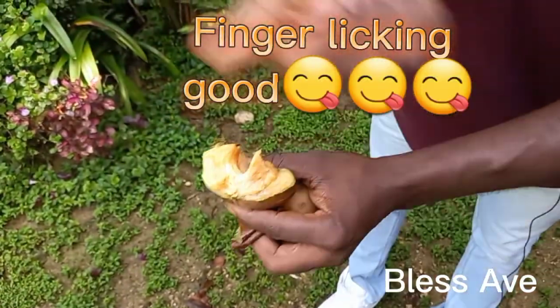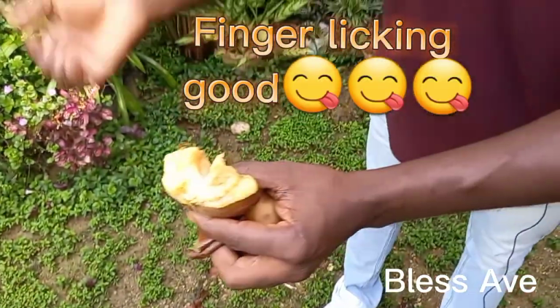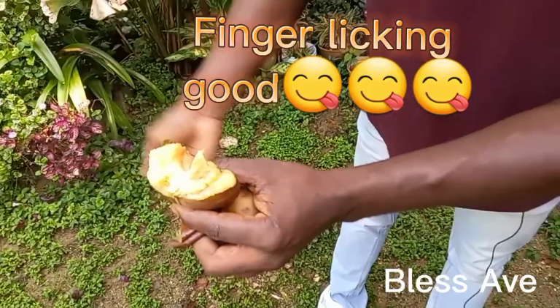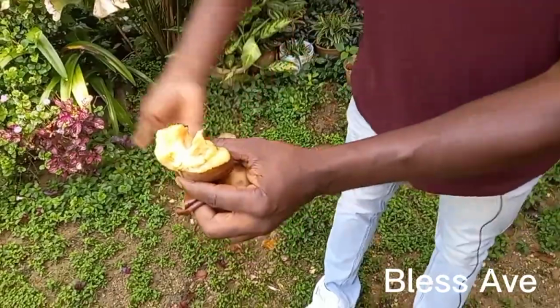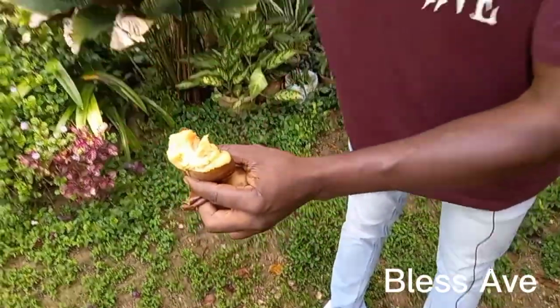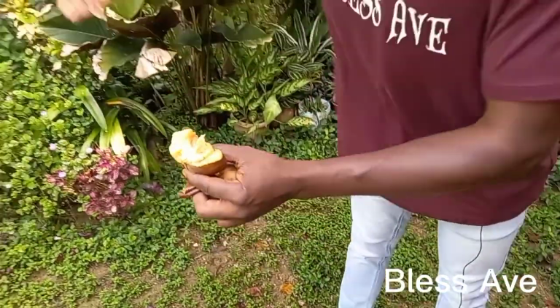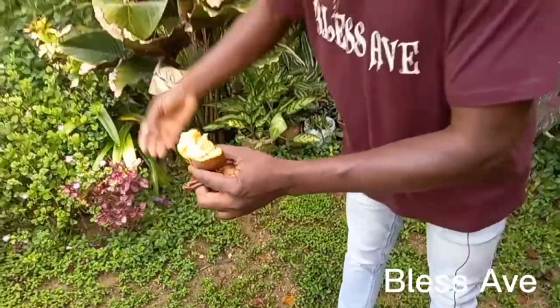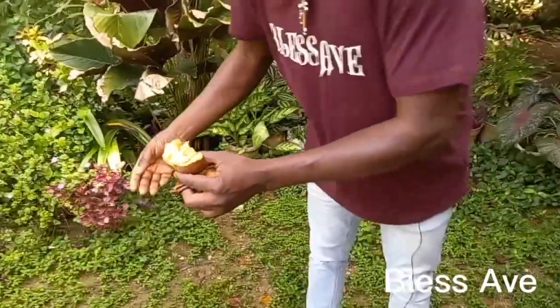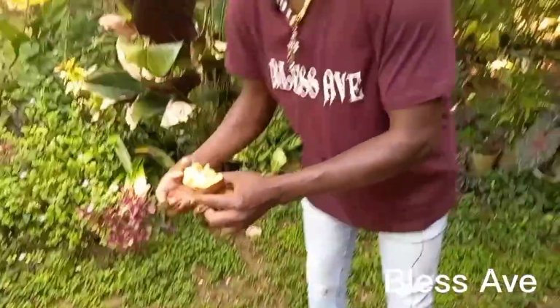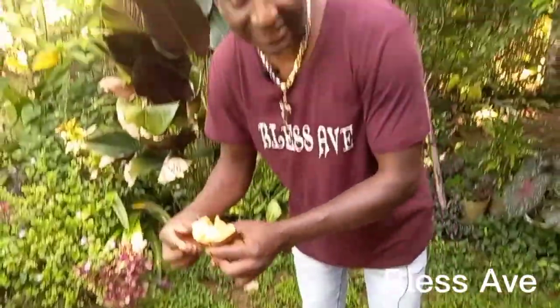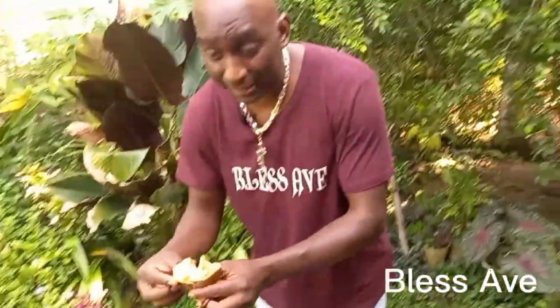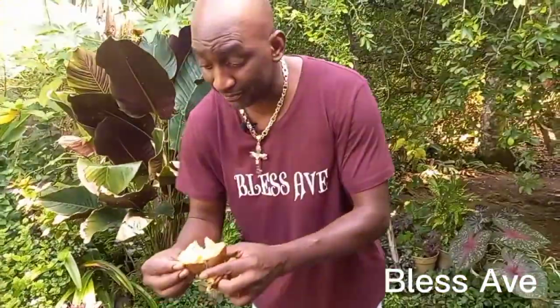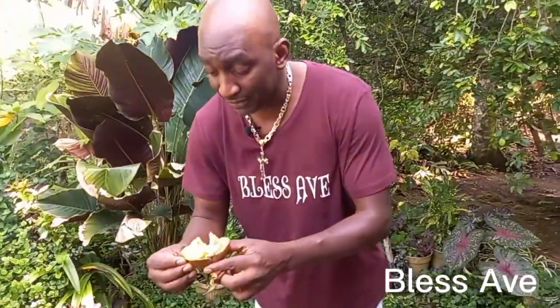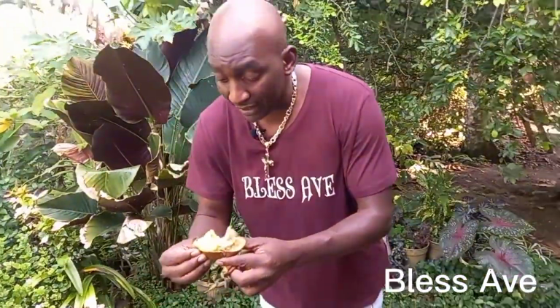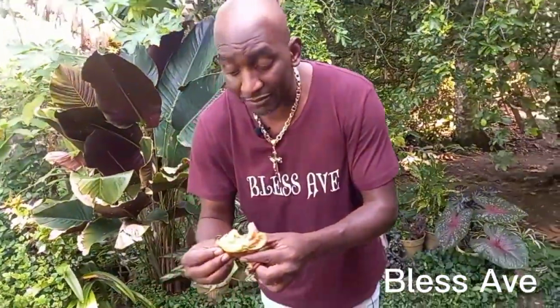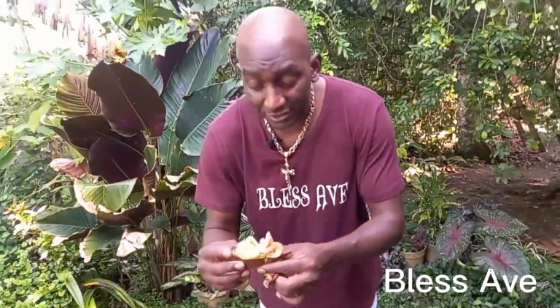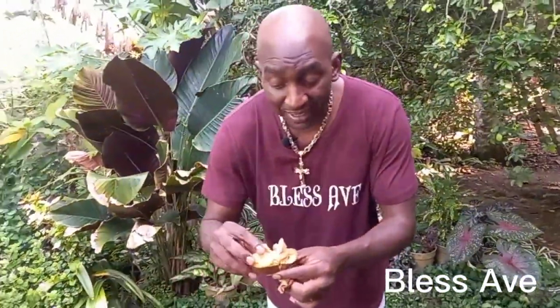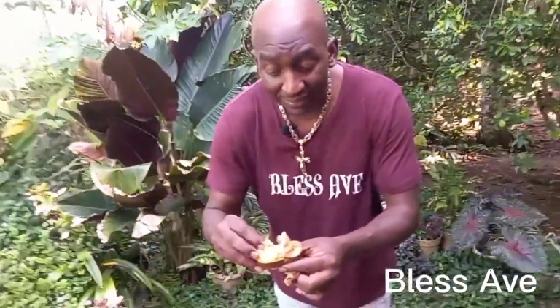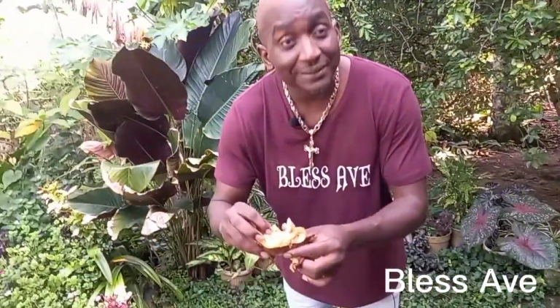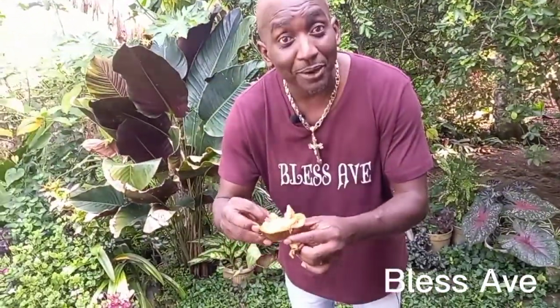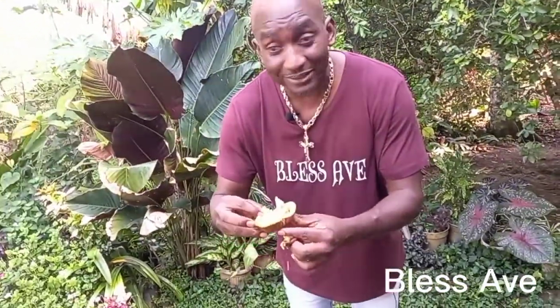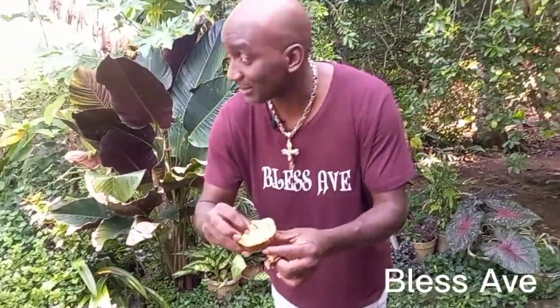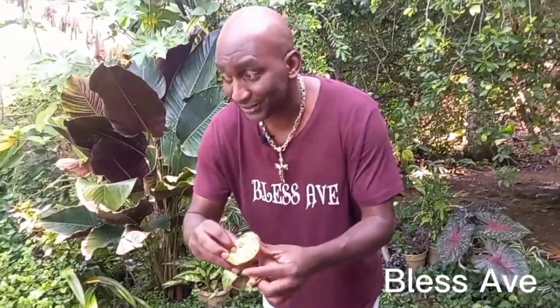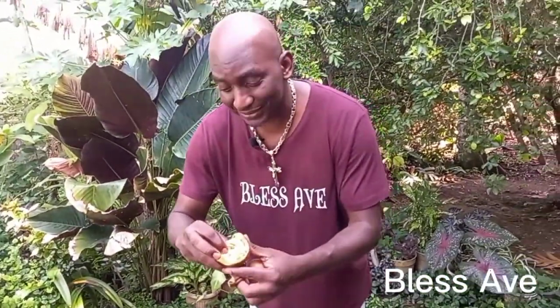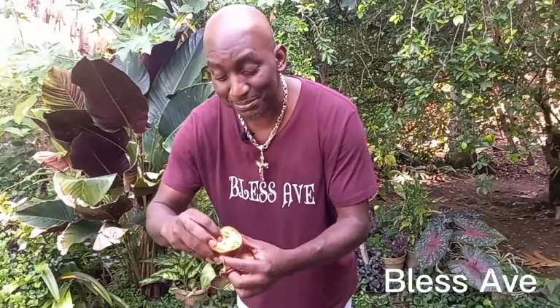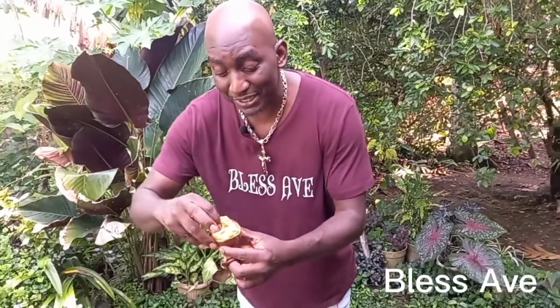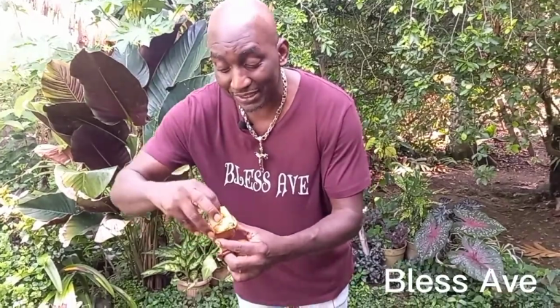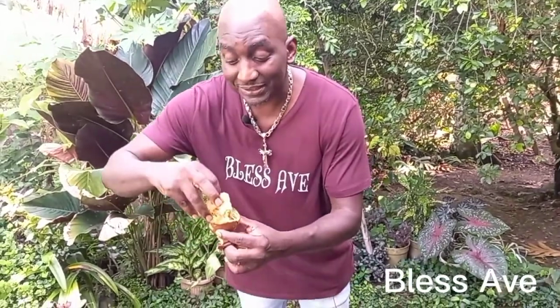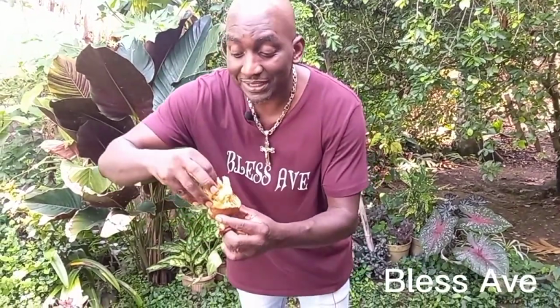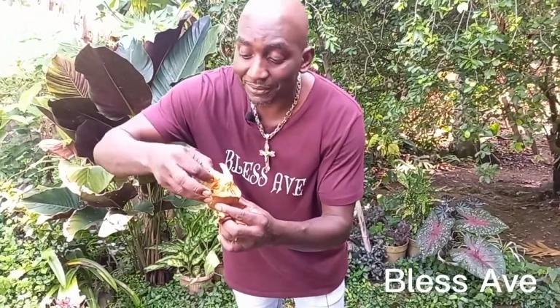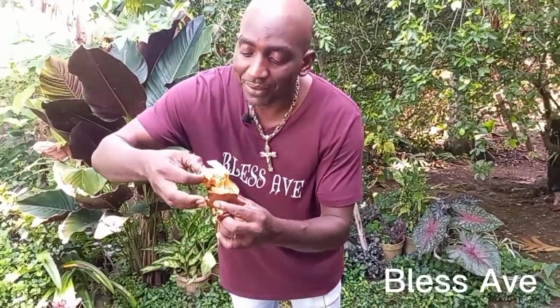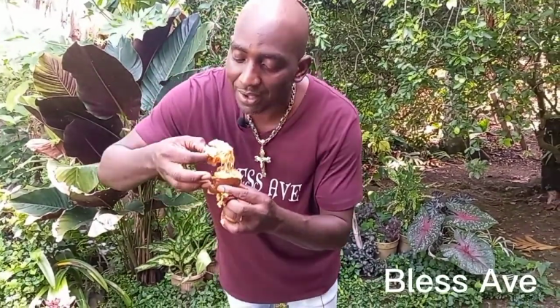Here's another one — see that's what the seed looks like. I'm gonna throw it over here so it'll grow, so the next time I visit Jamaica I'll get some nesberry to eat.